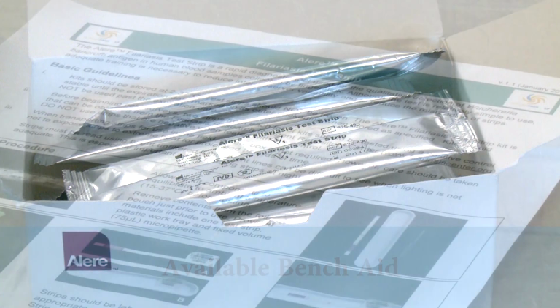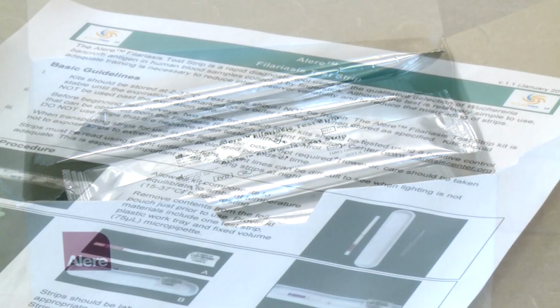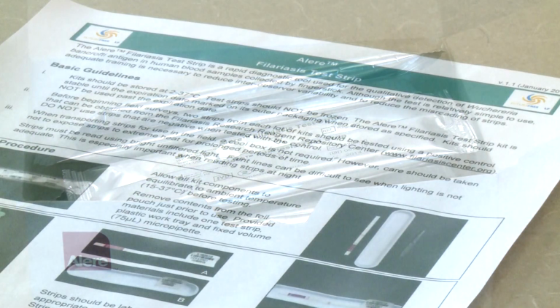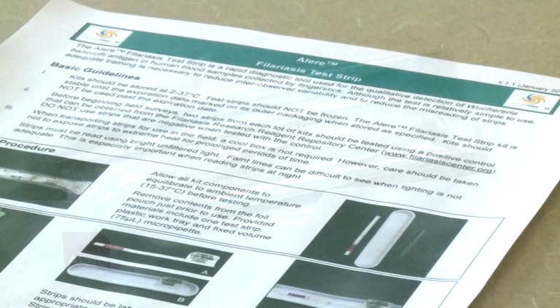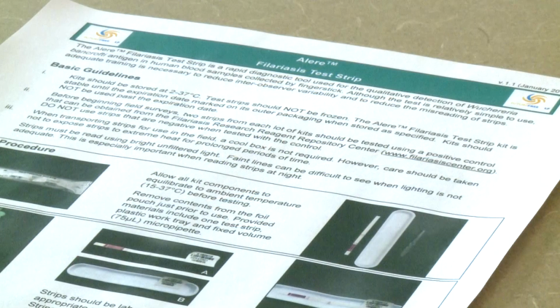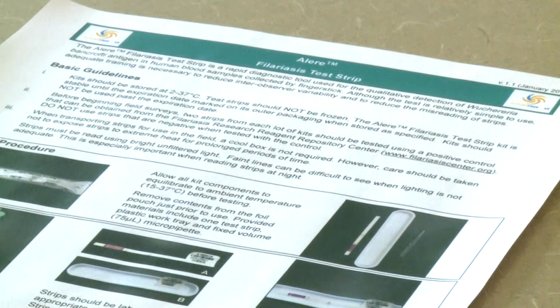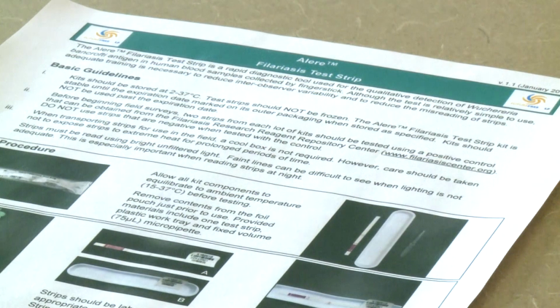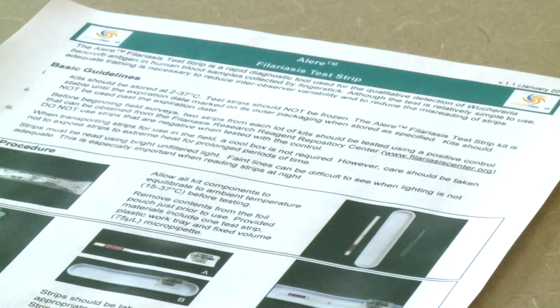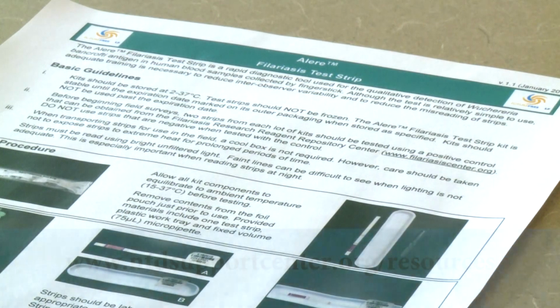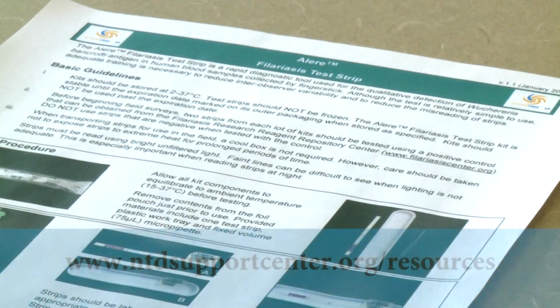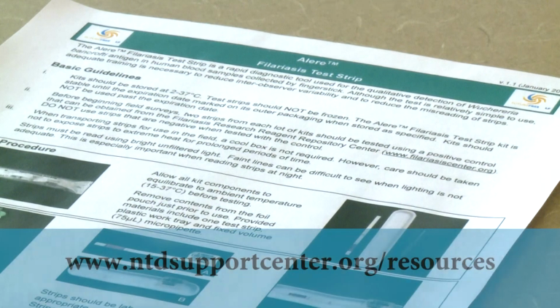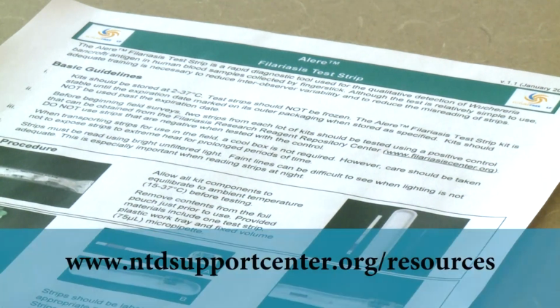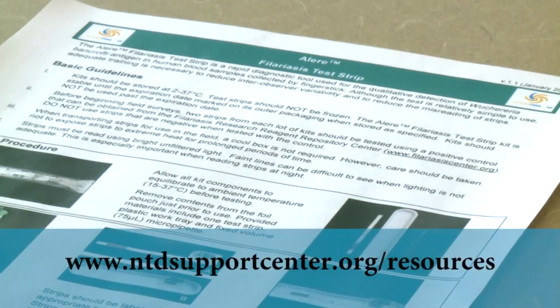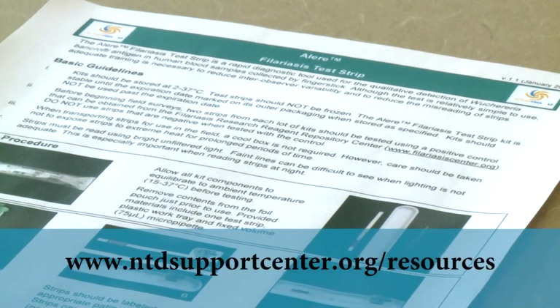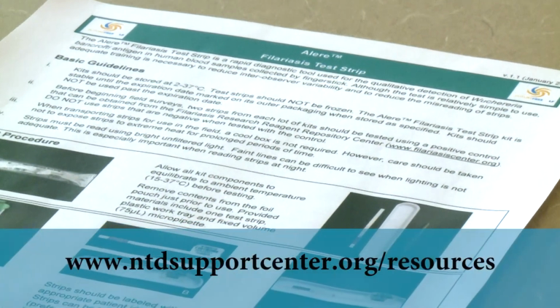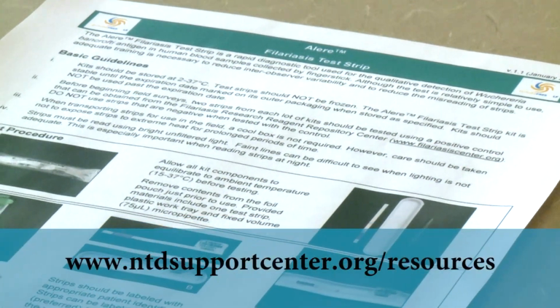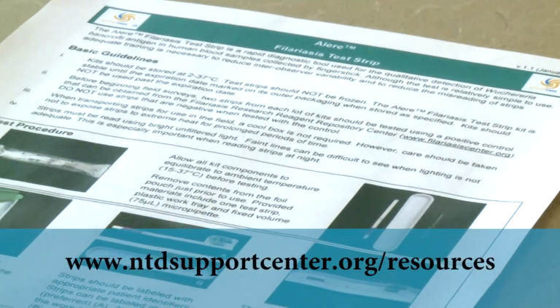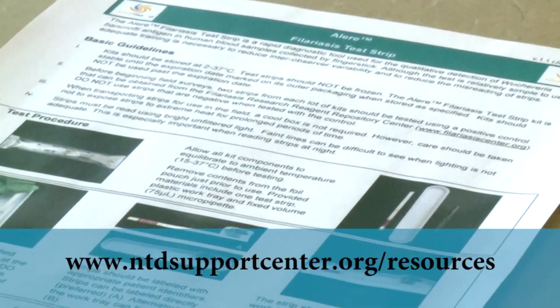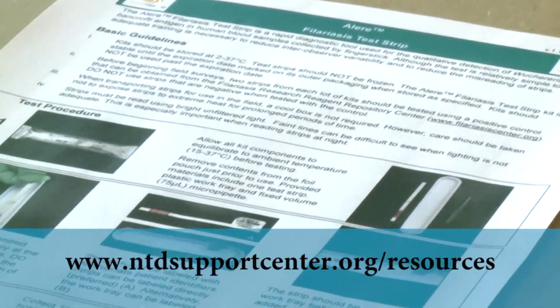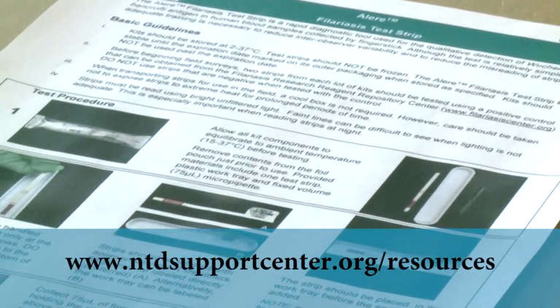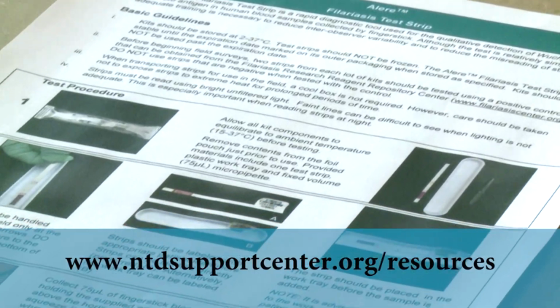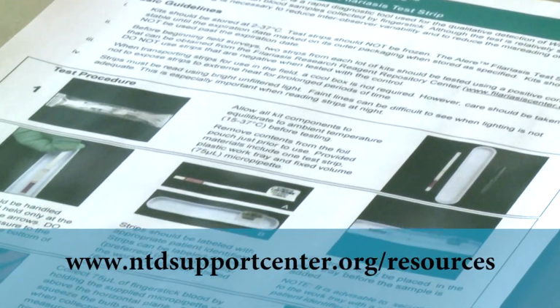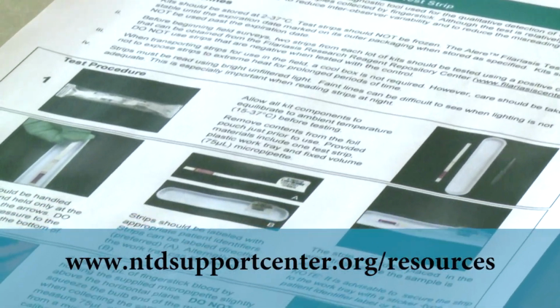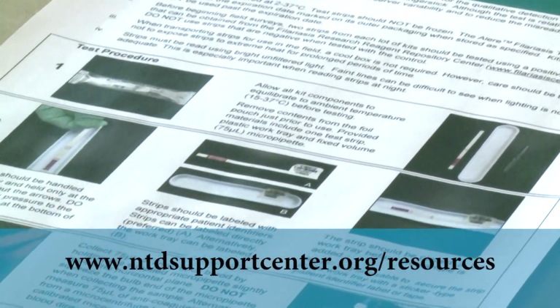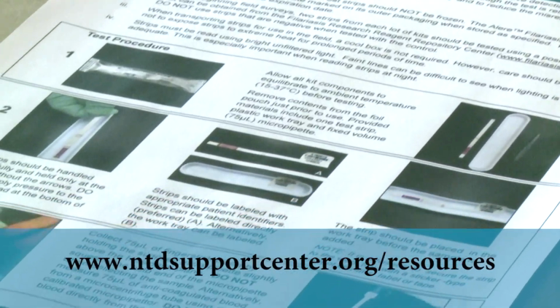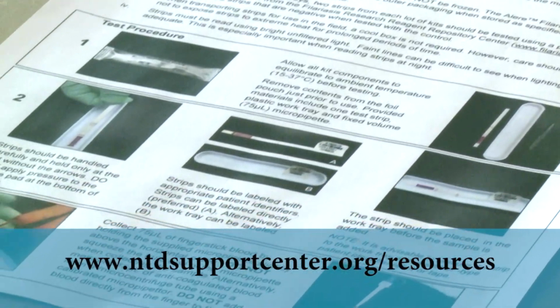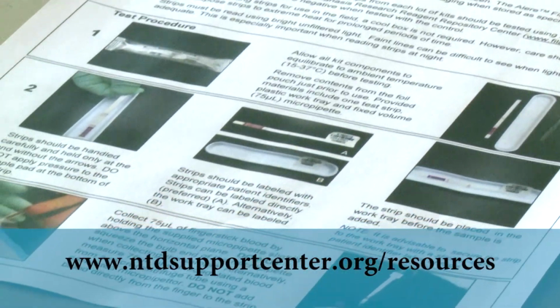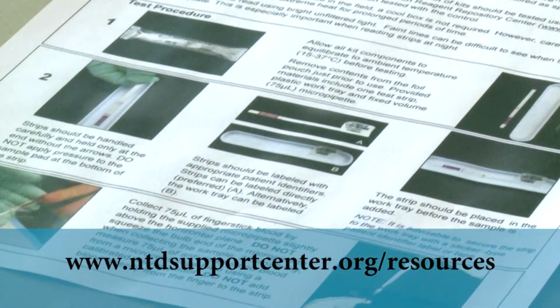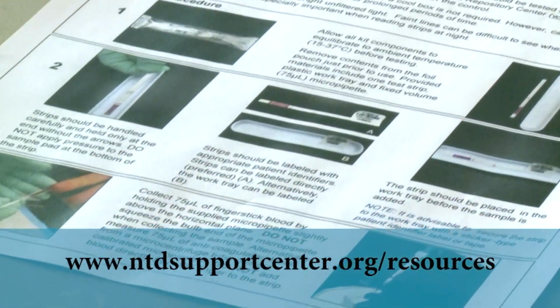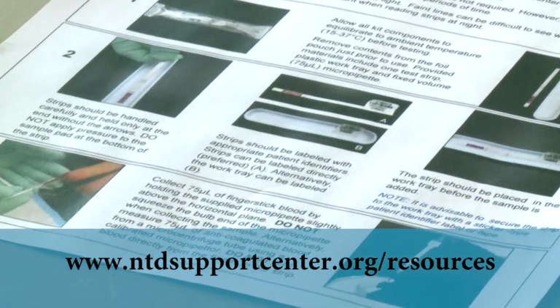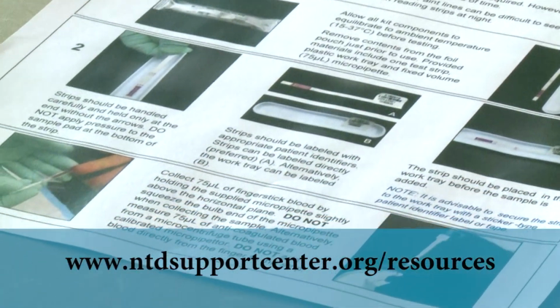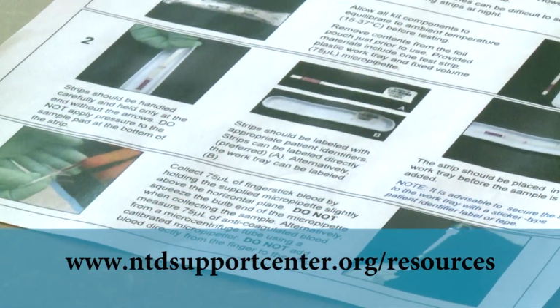A bench aid for the use of the FTS can be found on the NTD Support Center website.